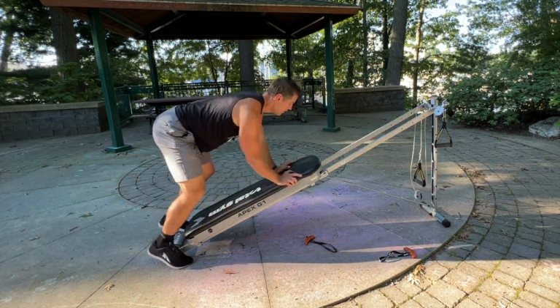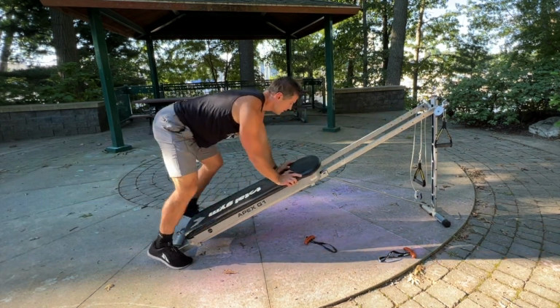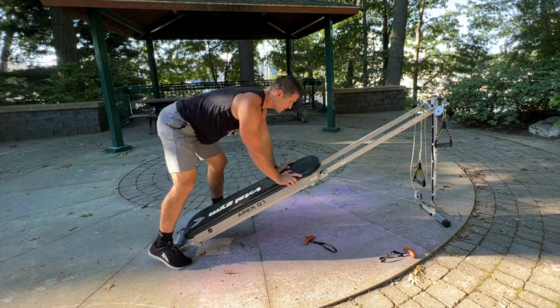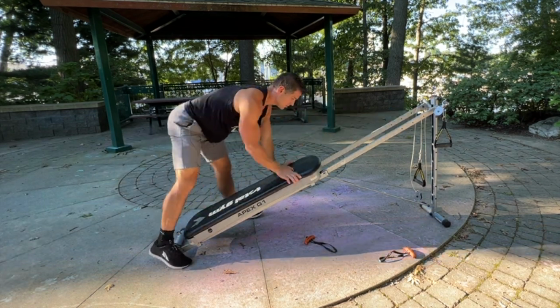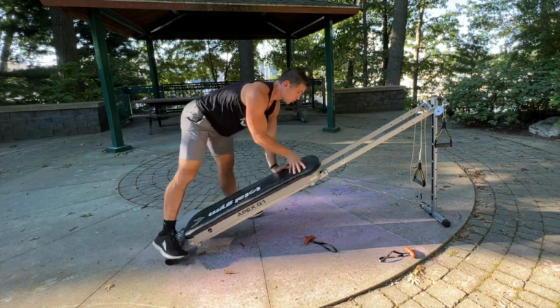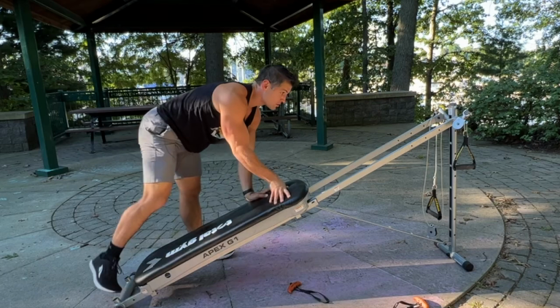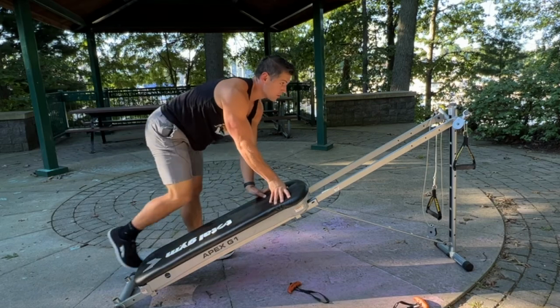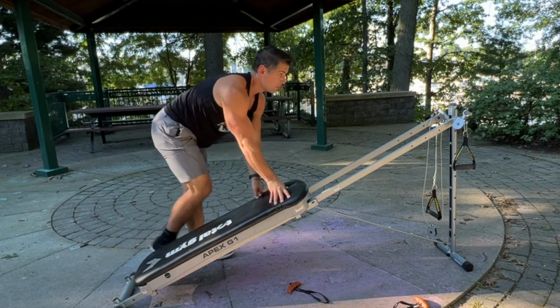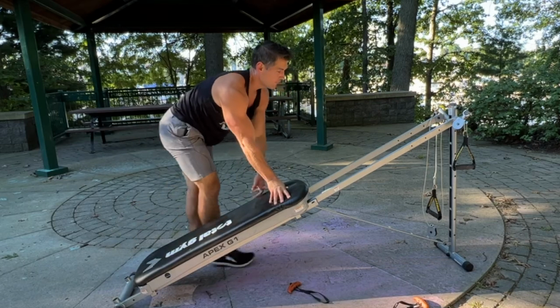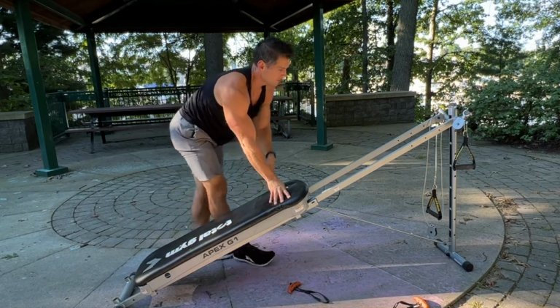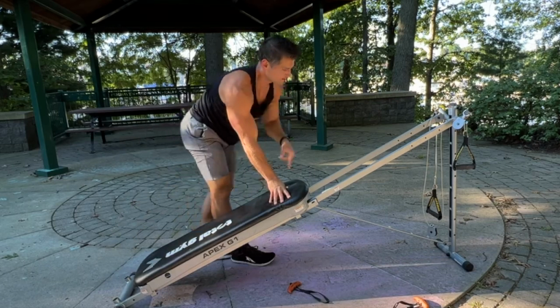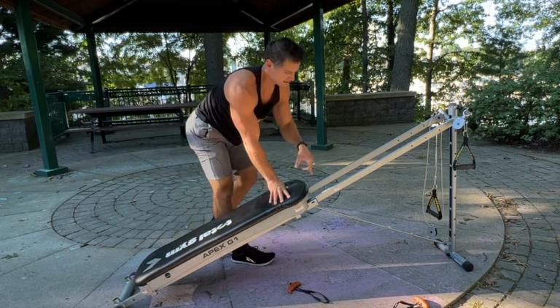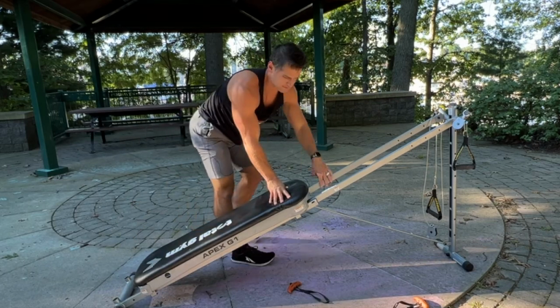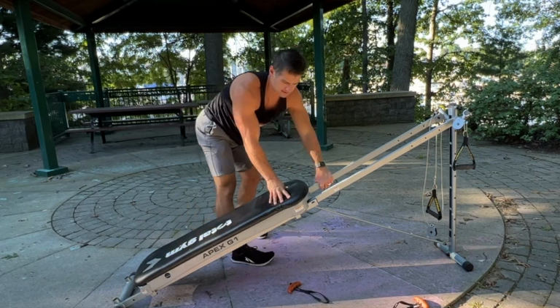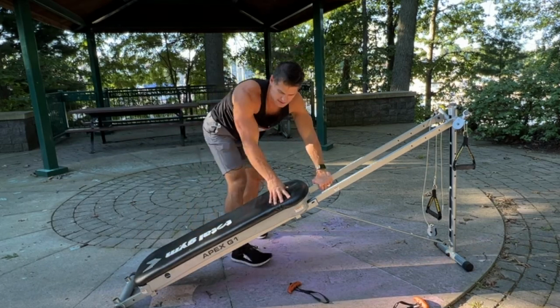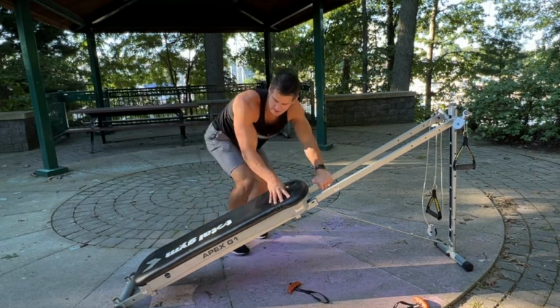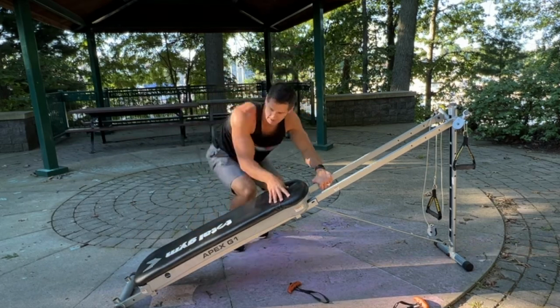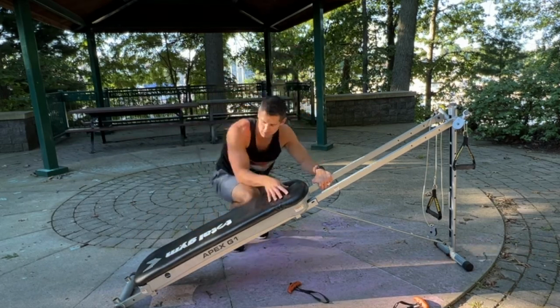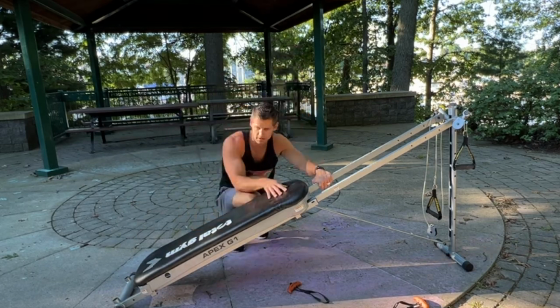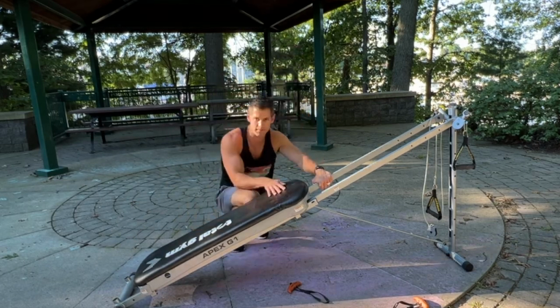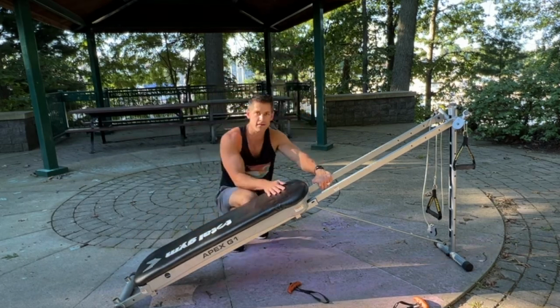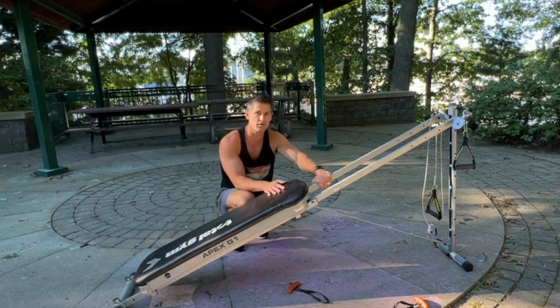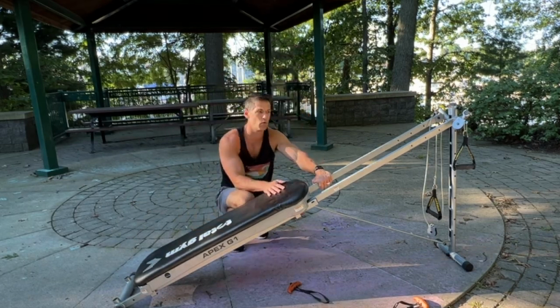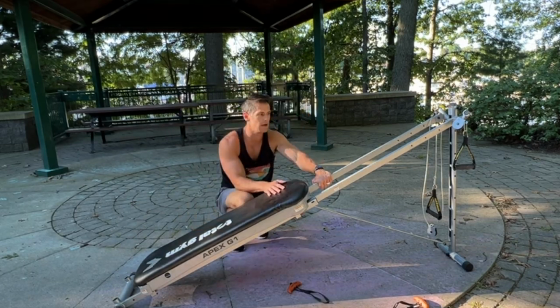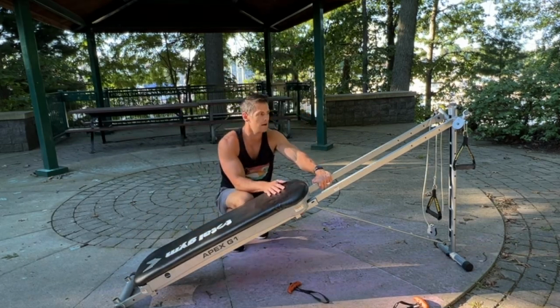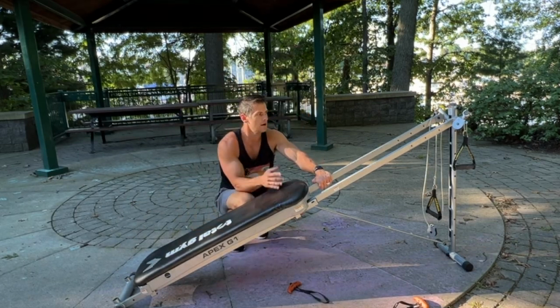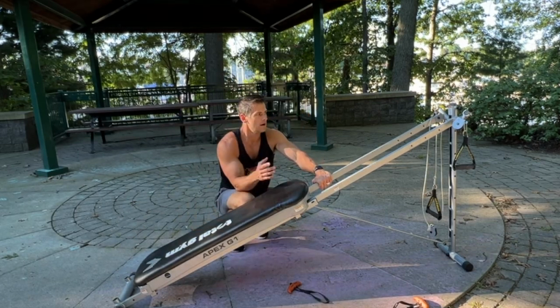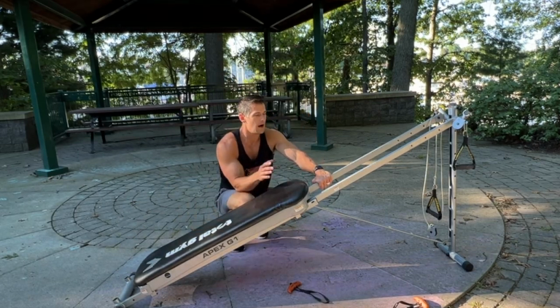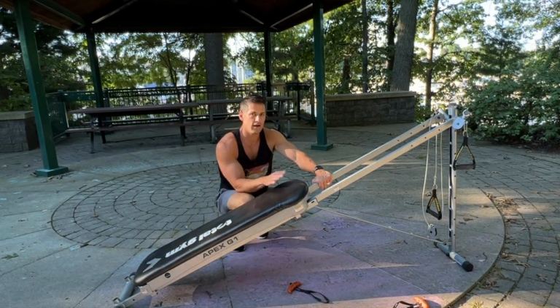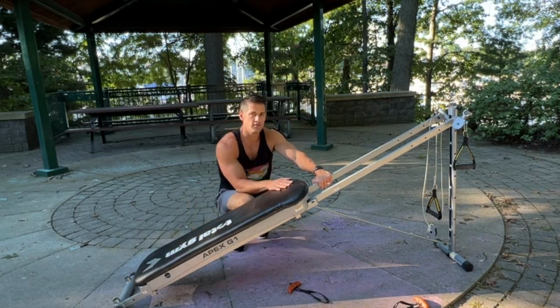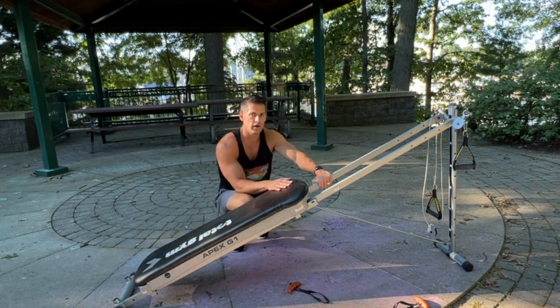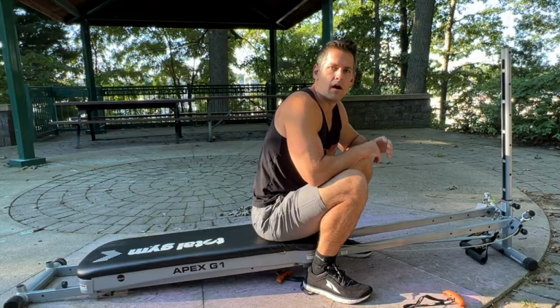This also works really well if you have resistance bands or some external weight added to it as well.